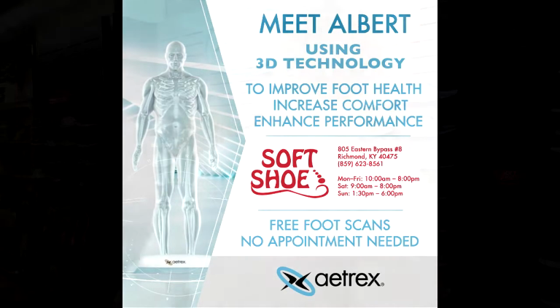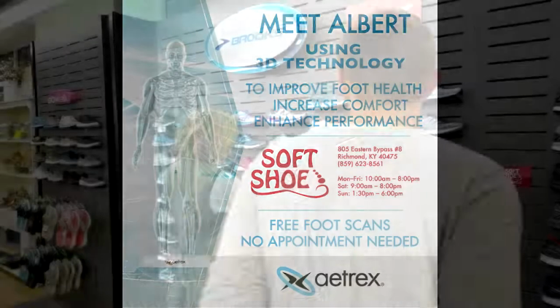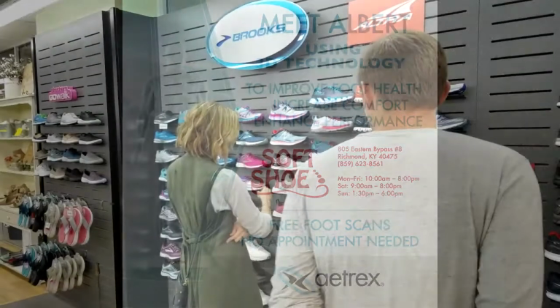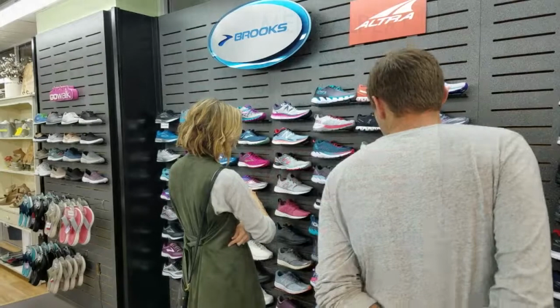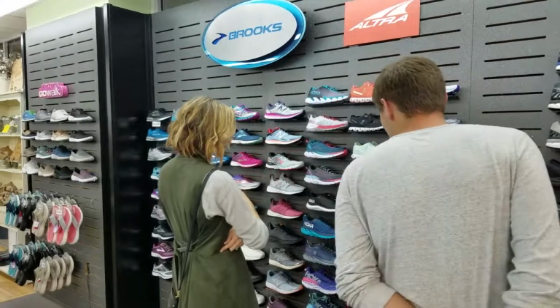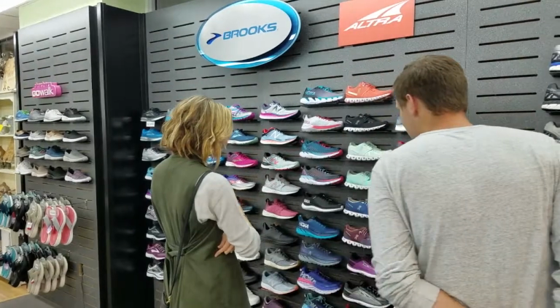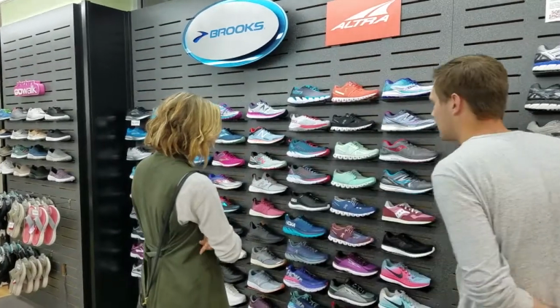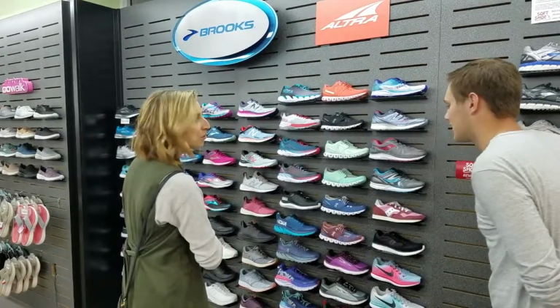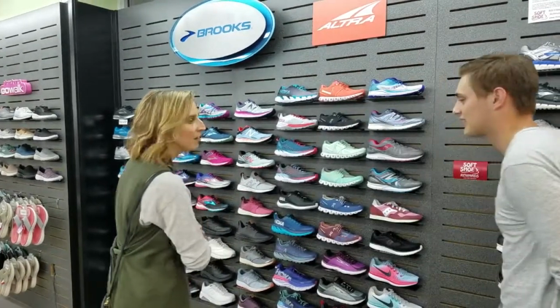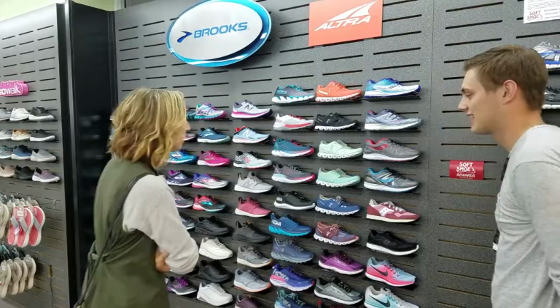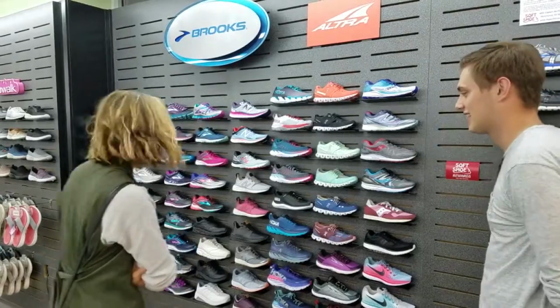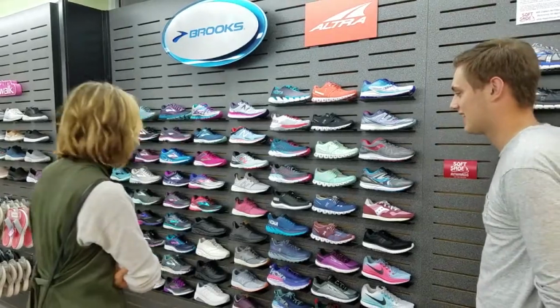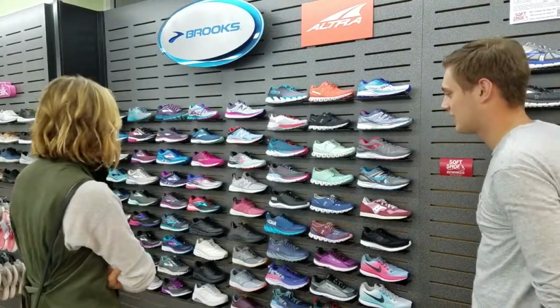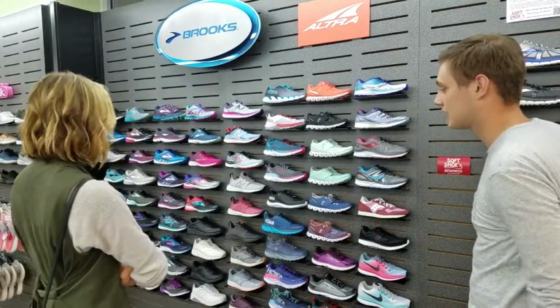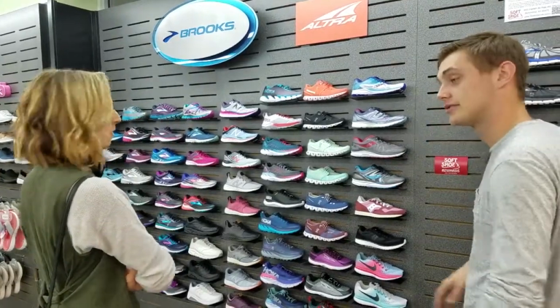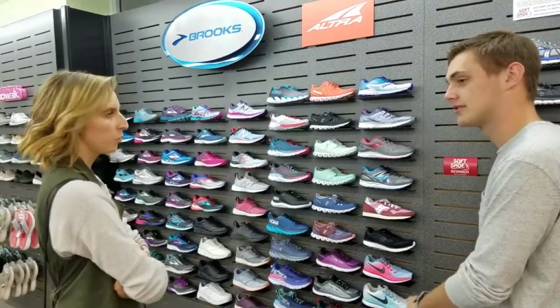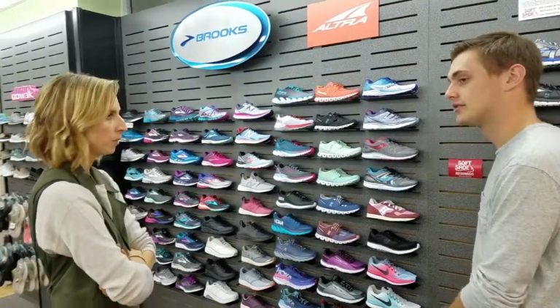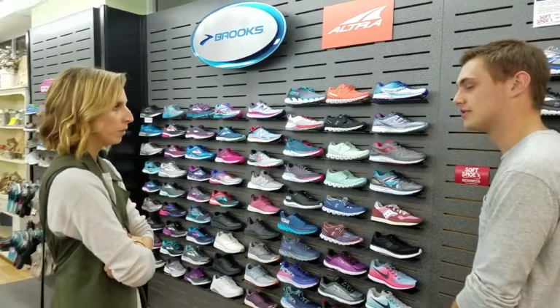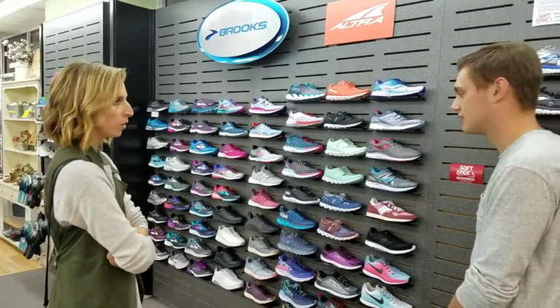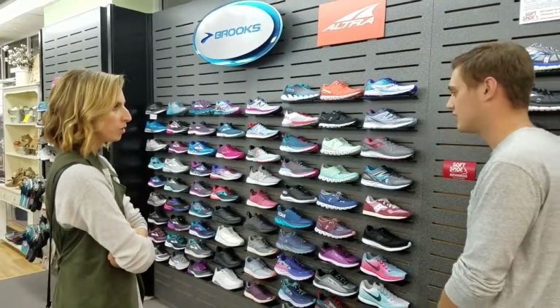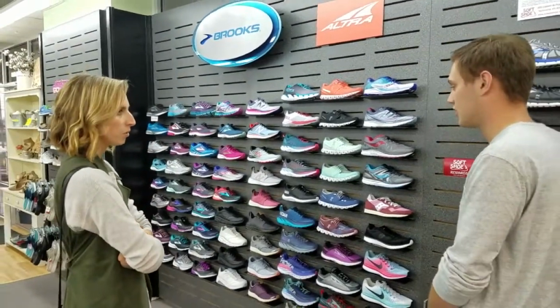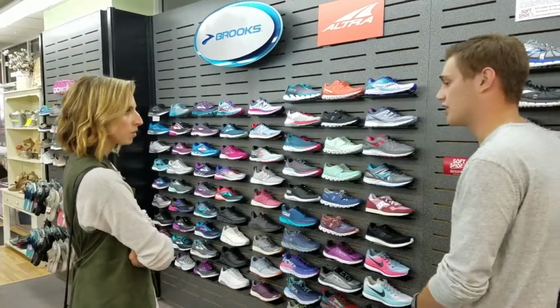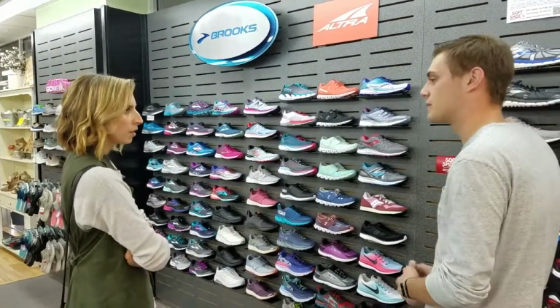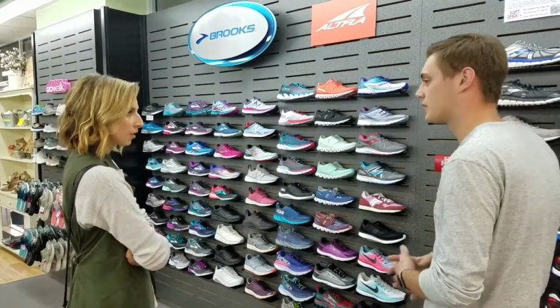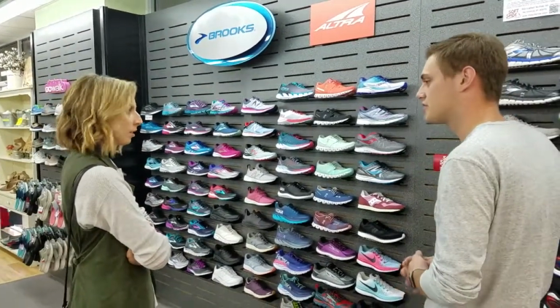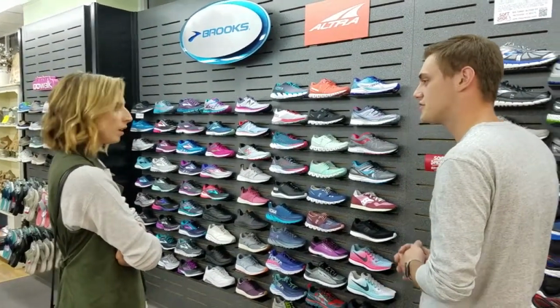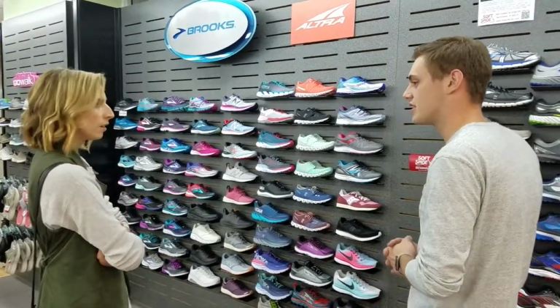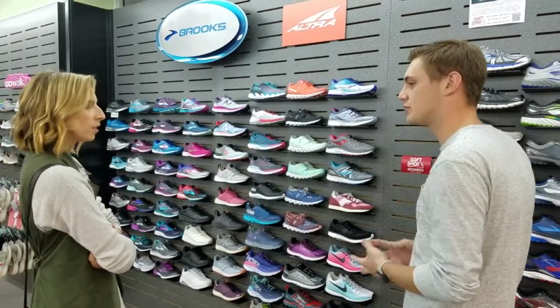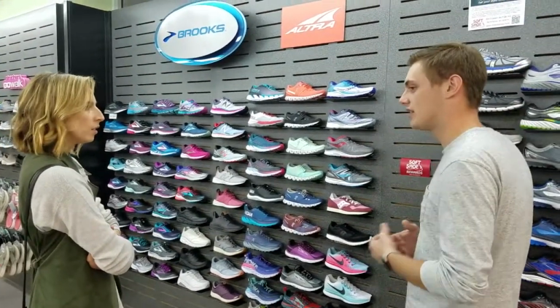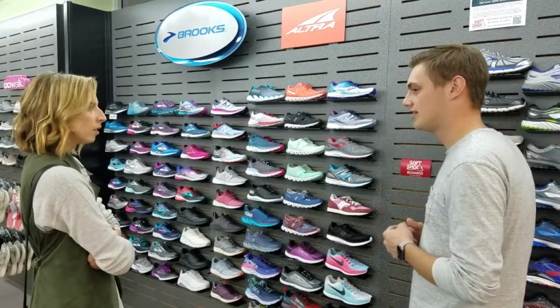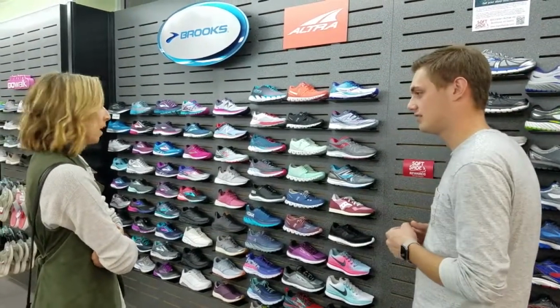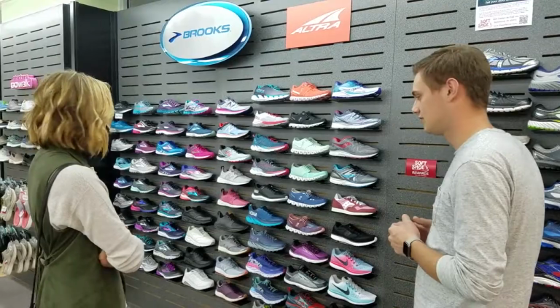Looking for anything specific today? Oh, hi. Yeah, I'm actually looking for a good pair of running shoes. Good pair of running shoes? Do you run a lot? I do.